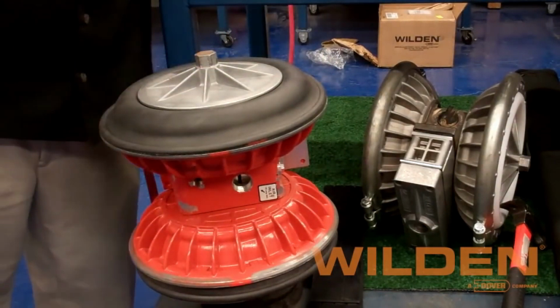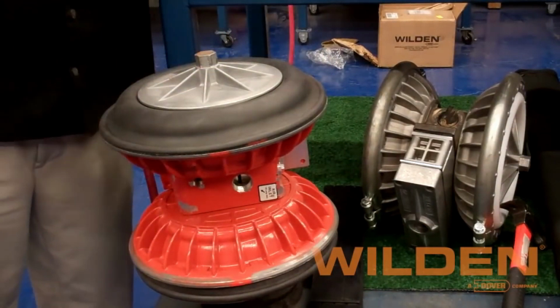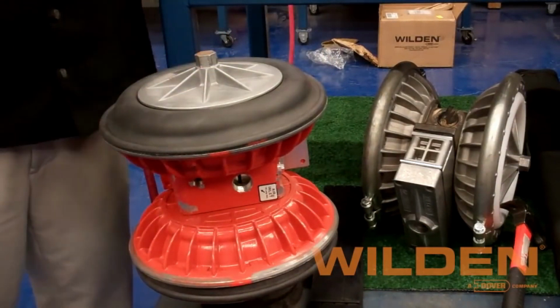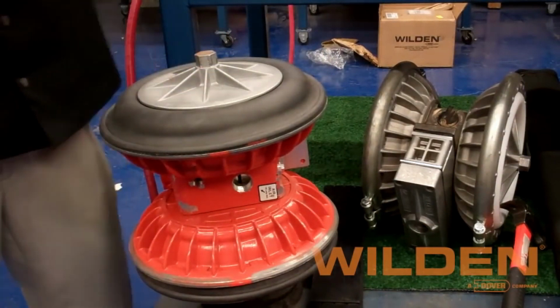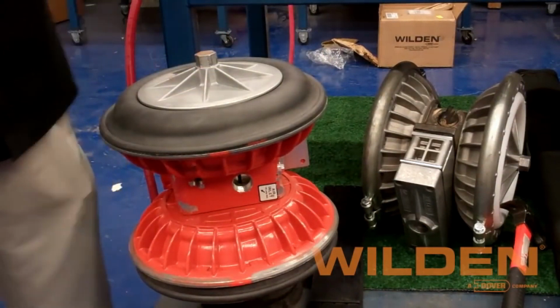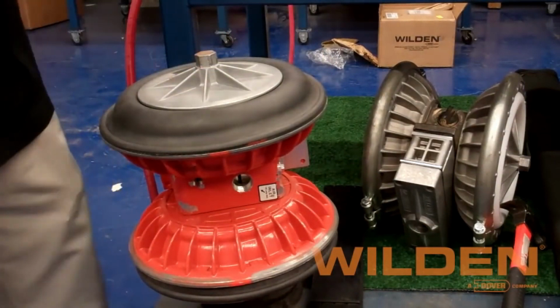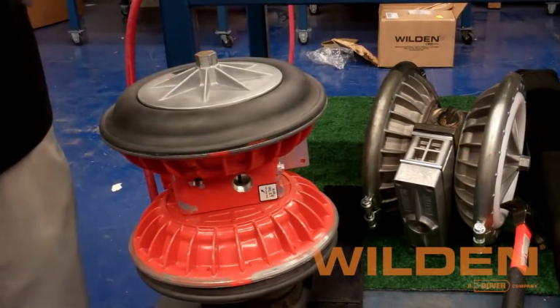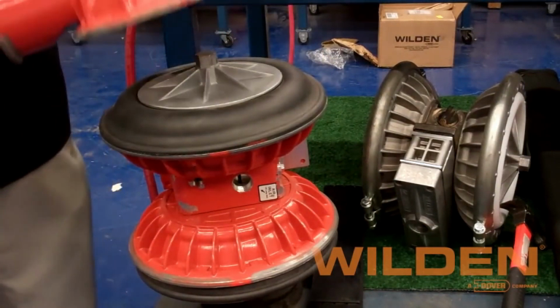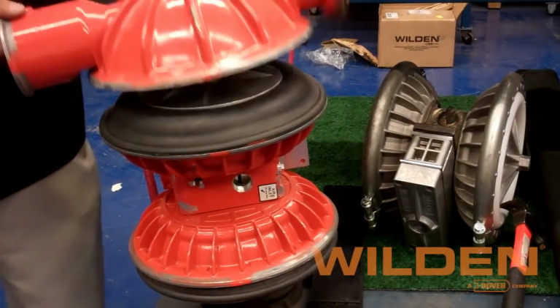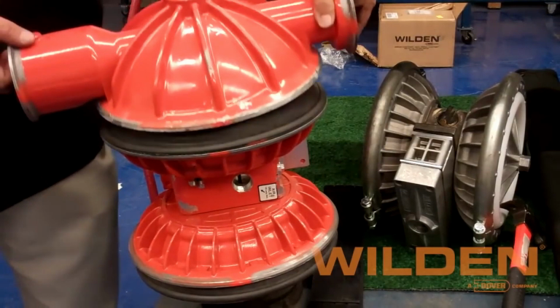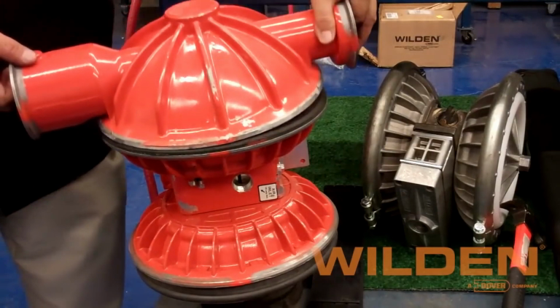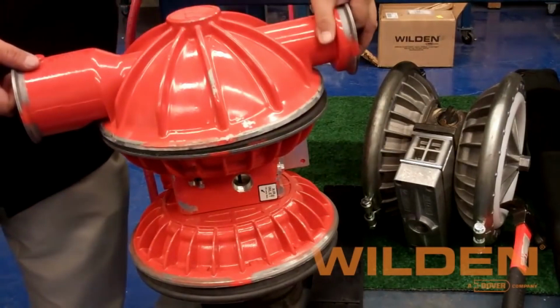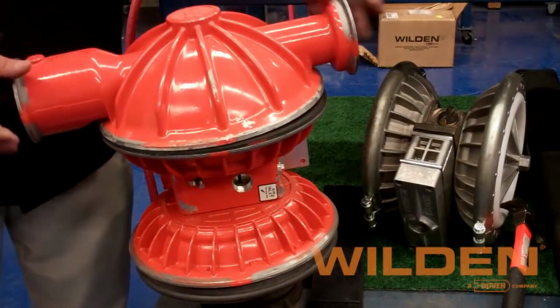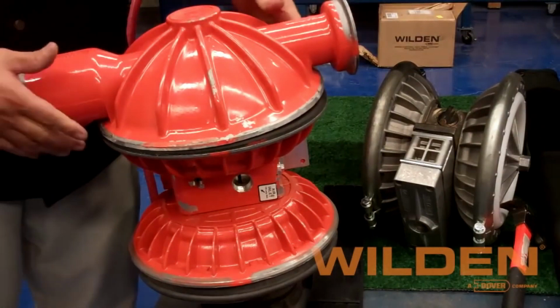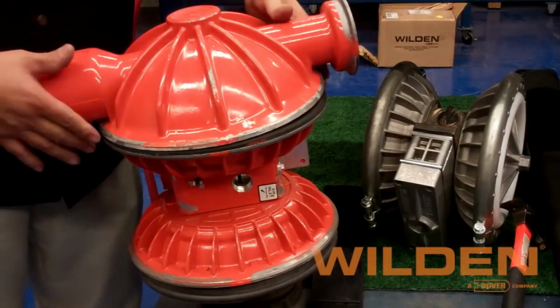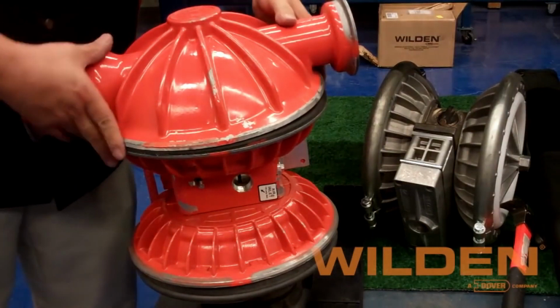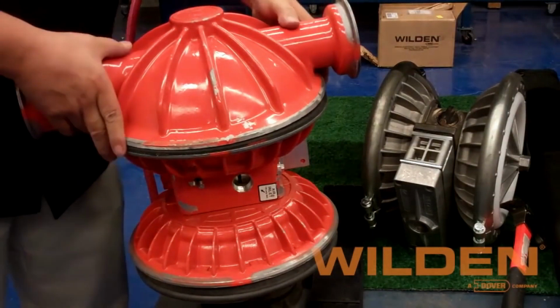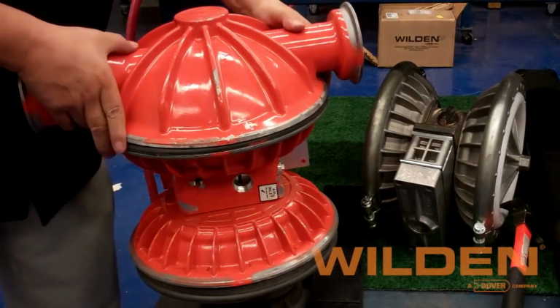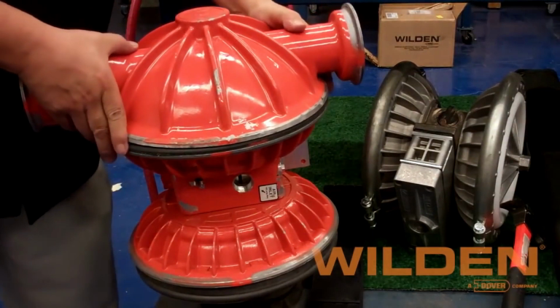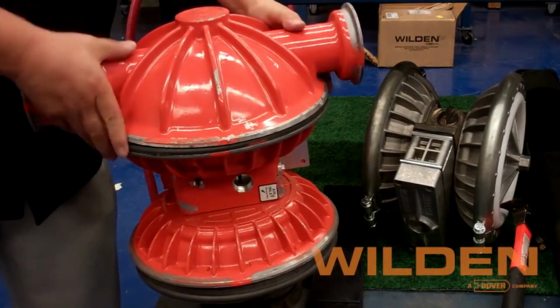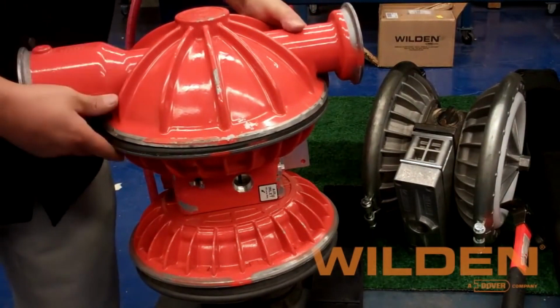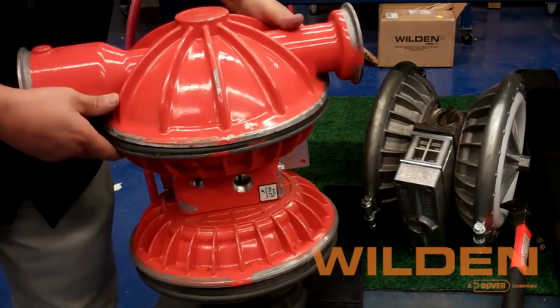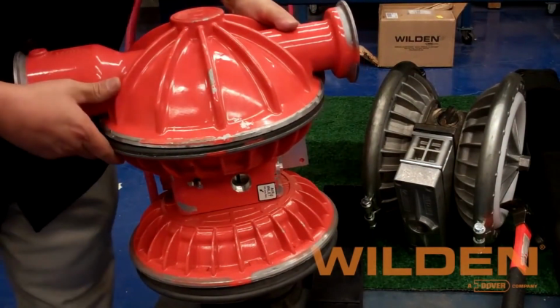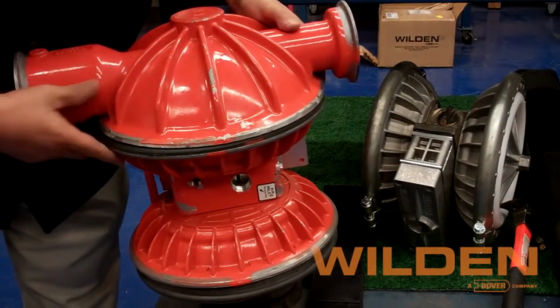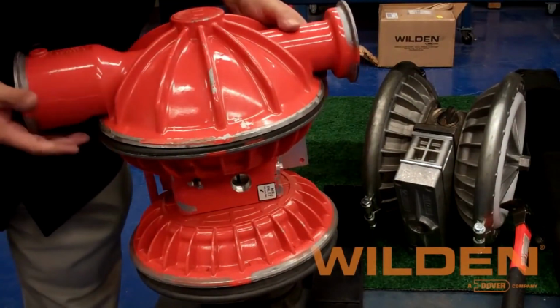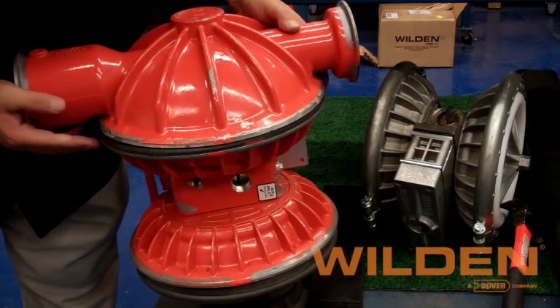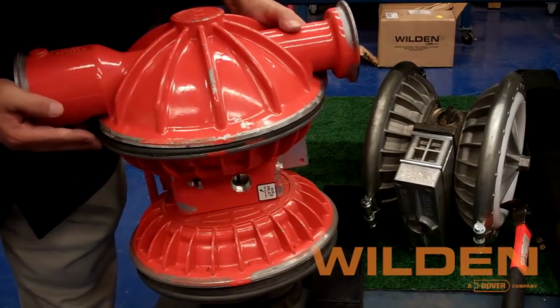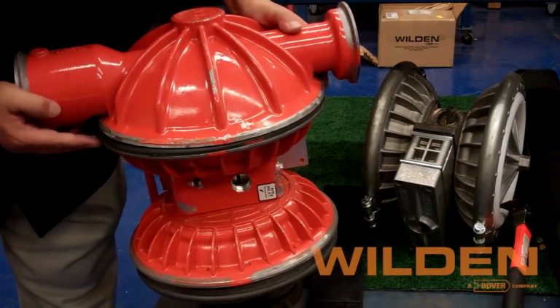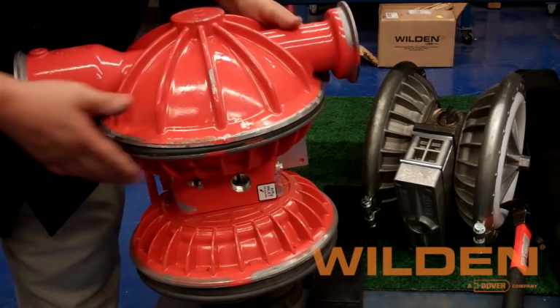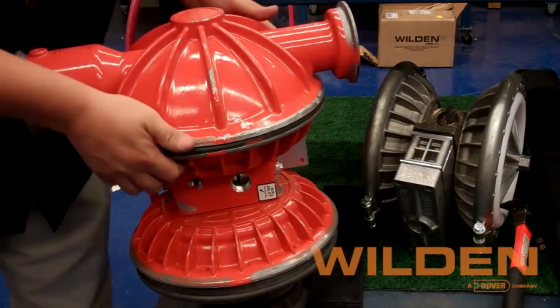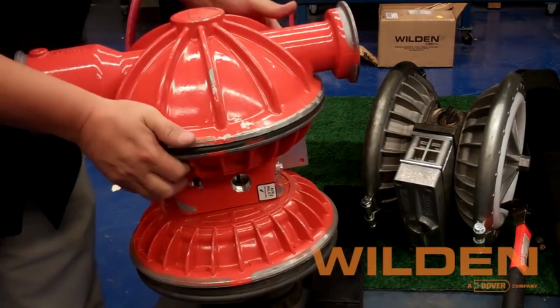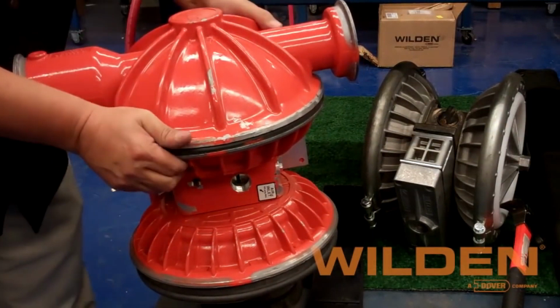With the diaphragm fully seated, we can now get the electric chamber and complete the assembly of this side of the pump.